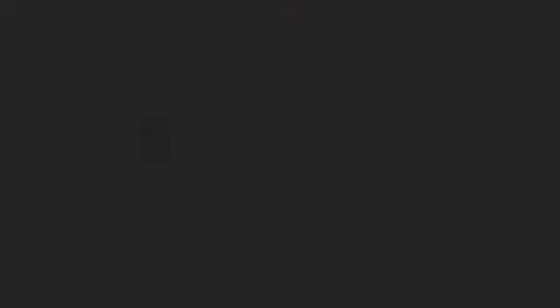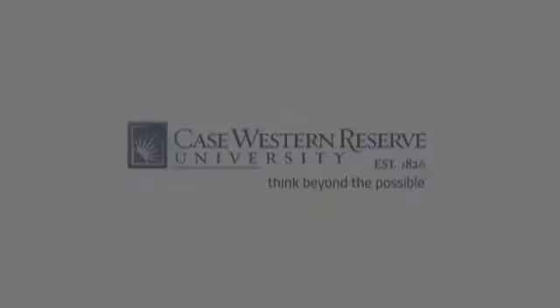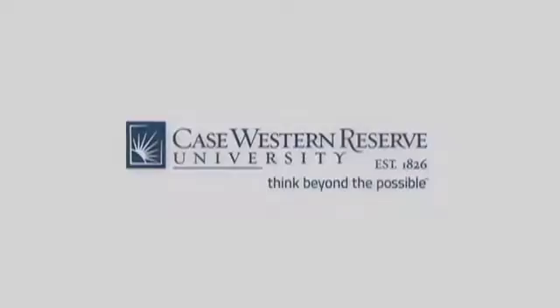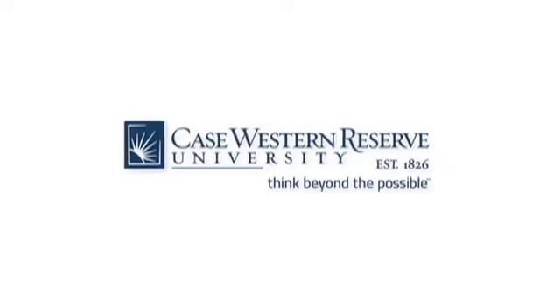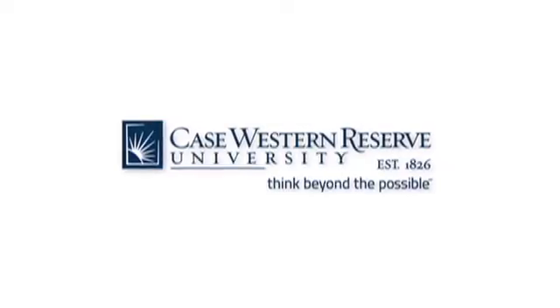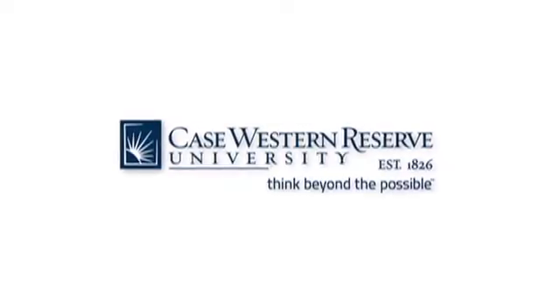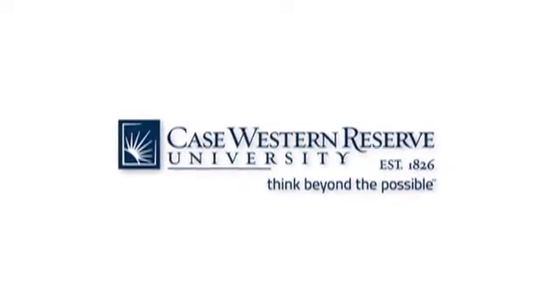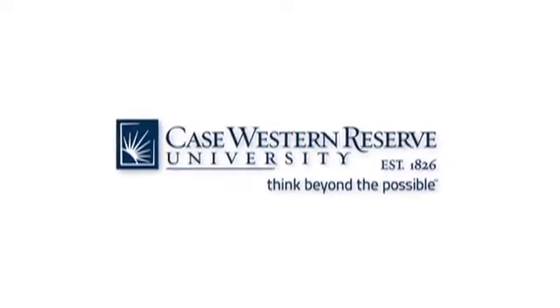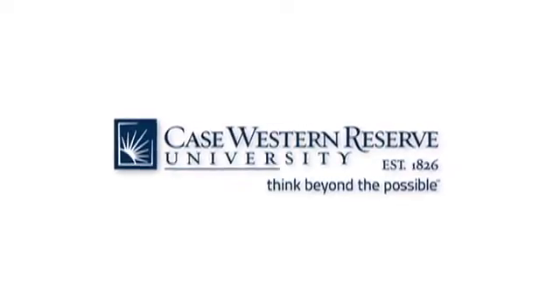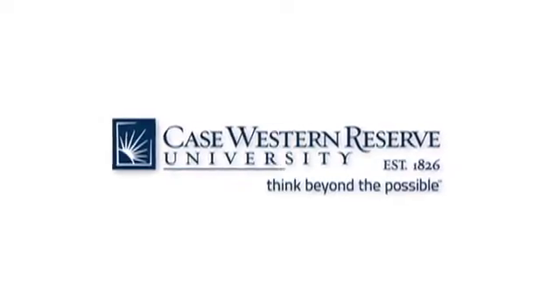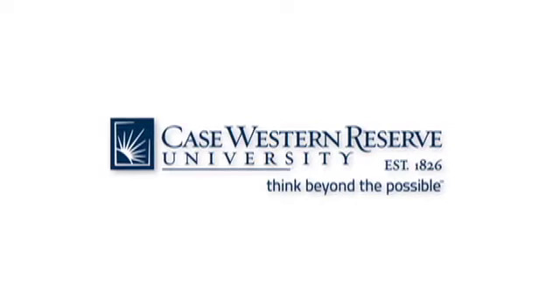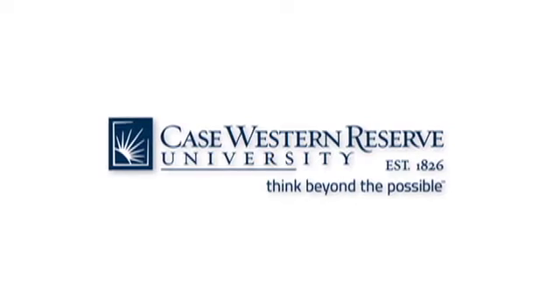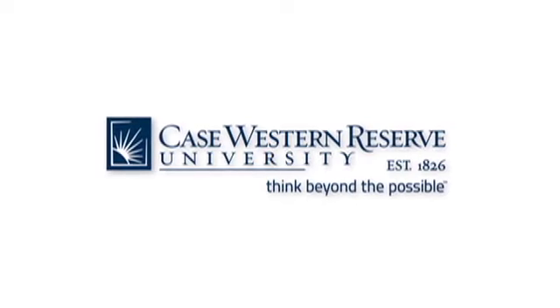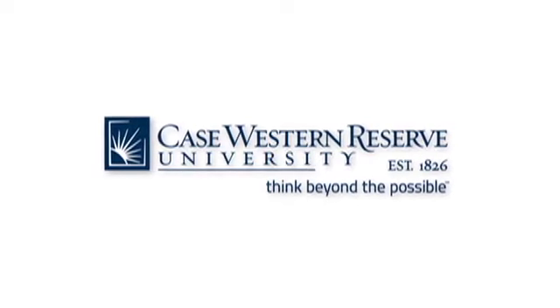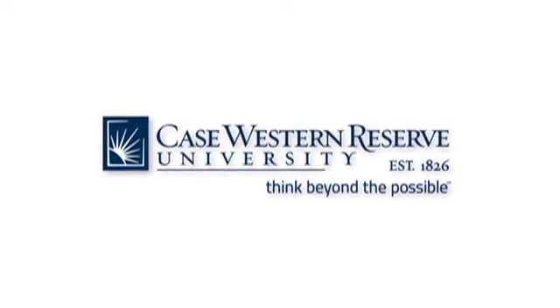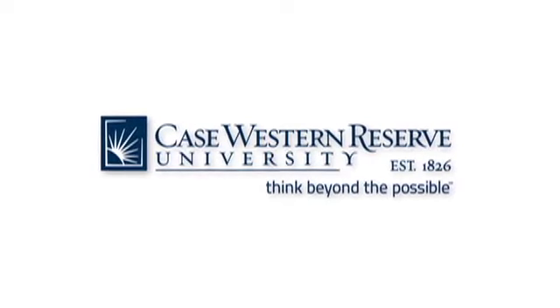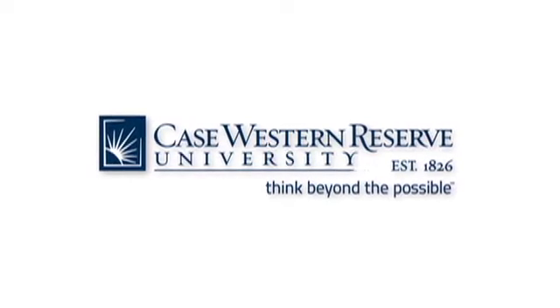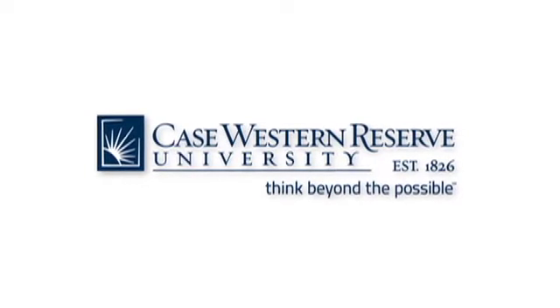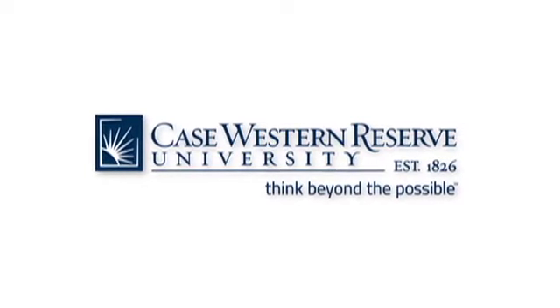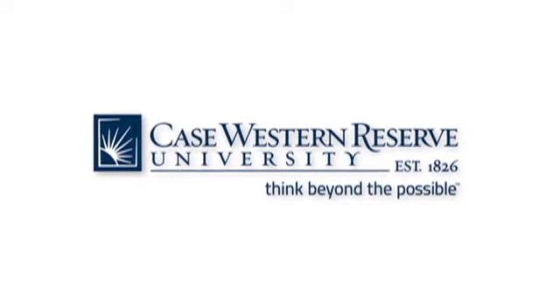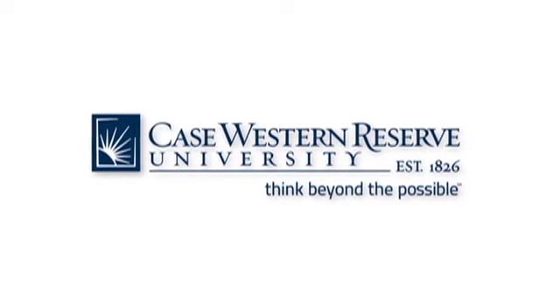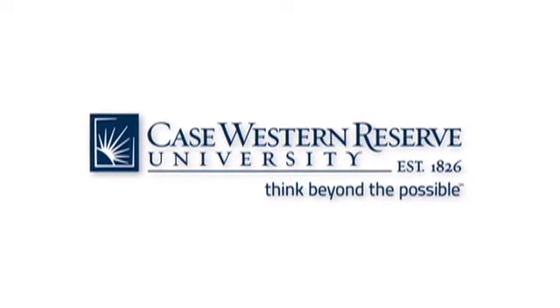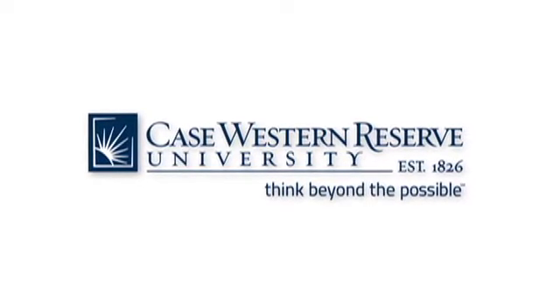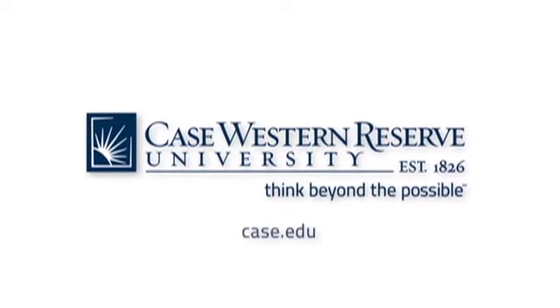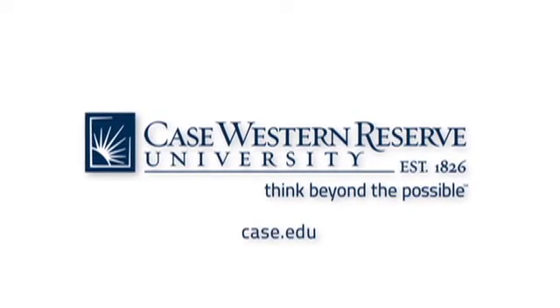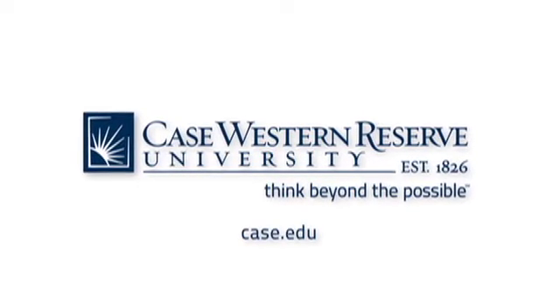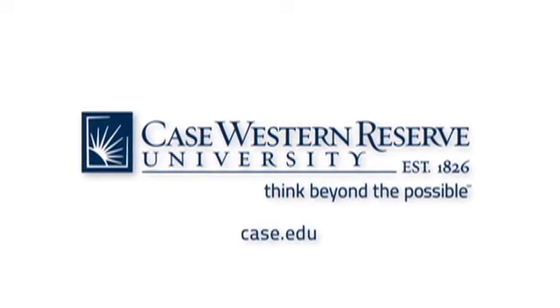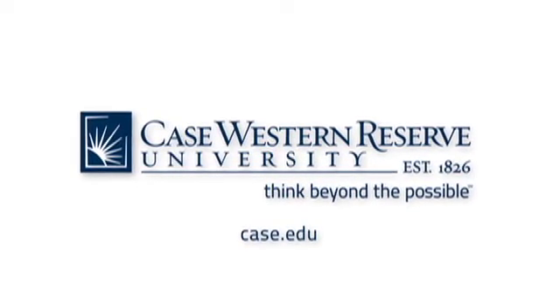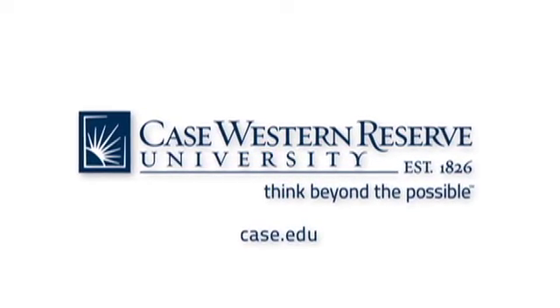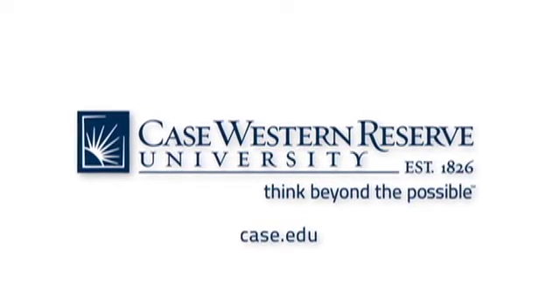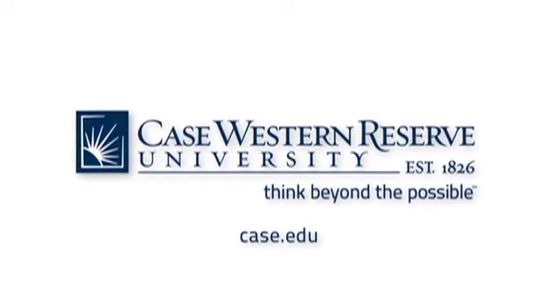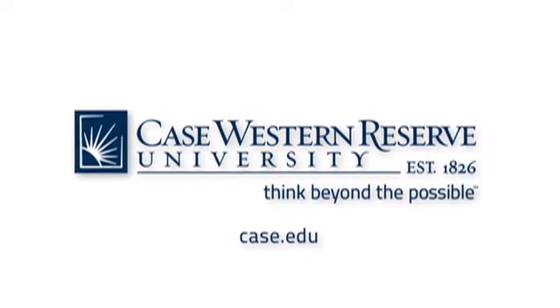Learn more on how Case Western Reserve University thinks beyond the possible at Case.edu.